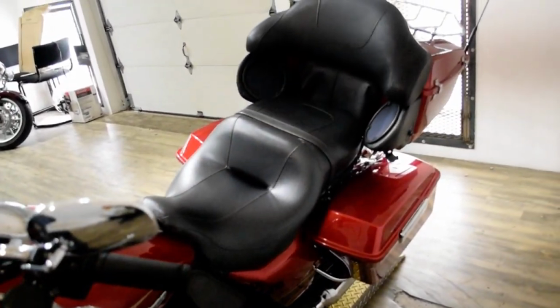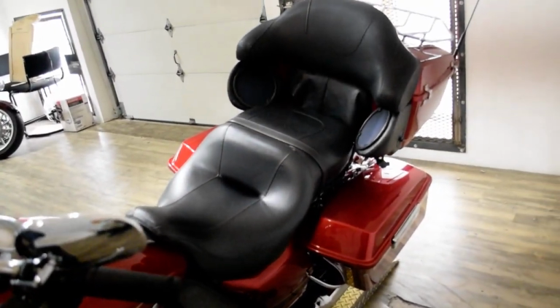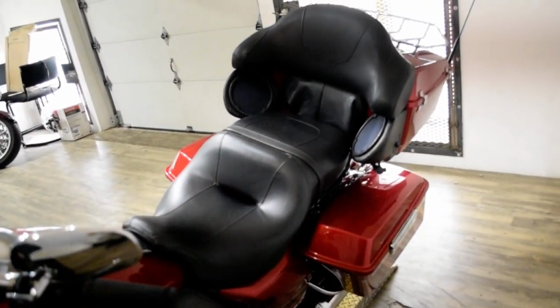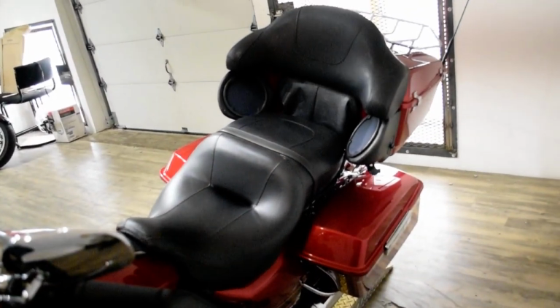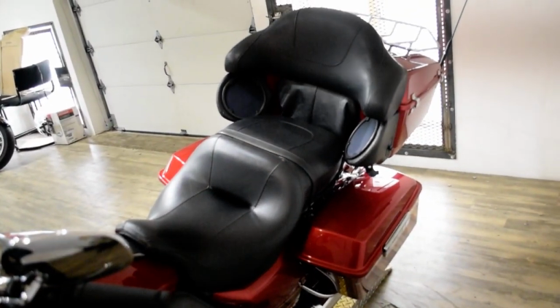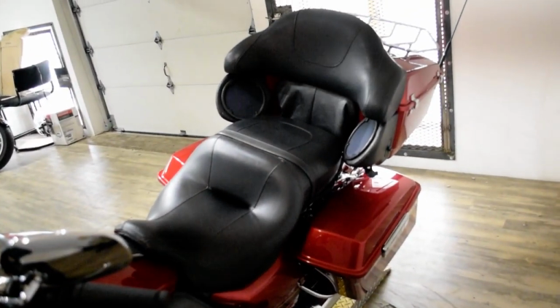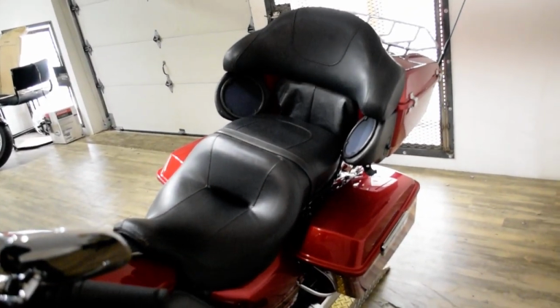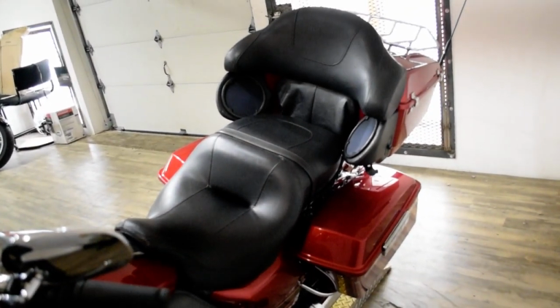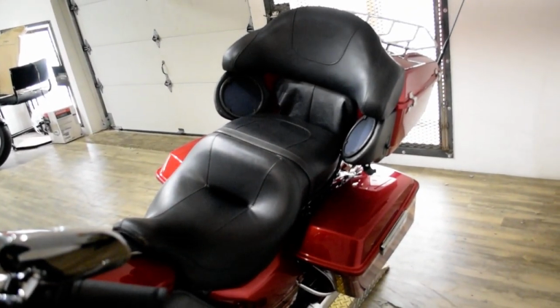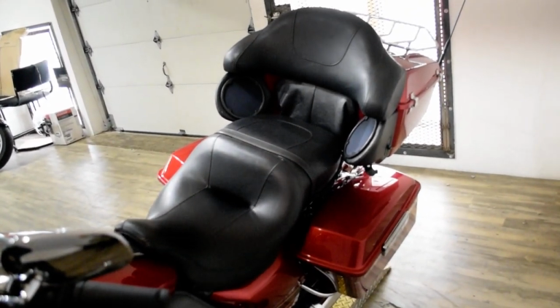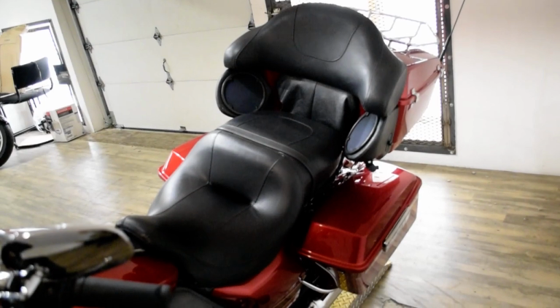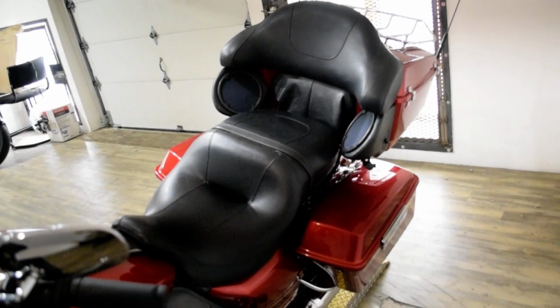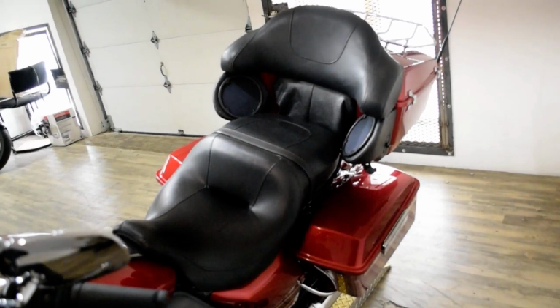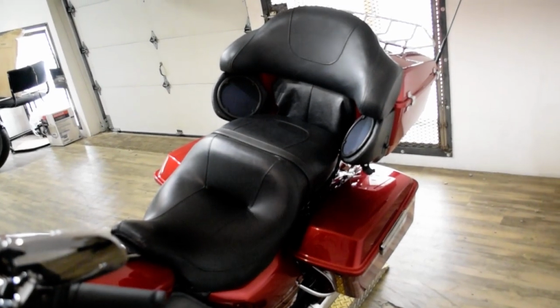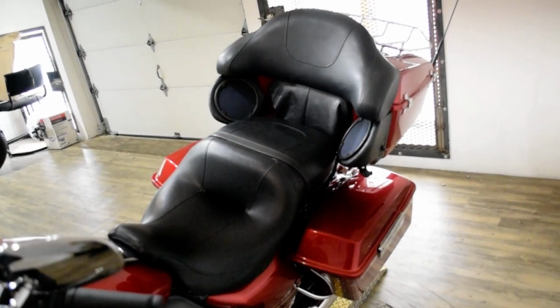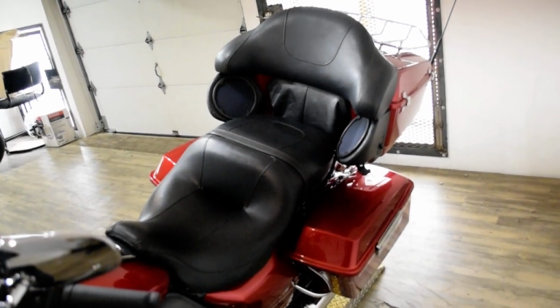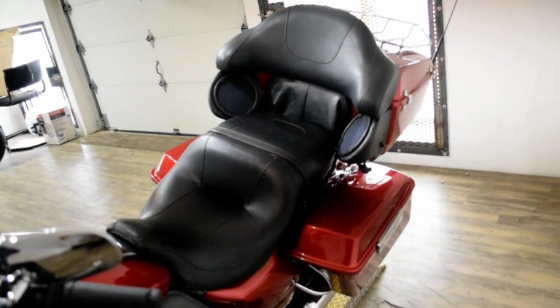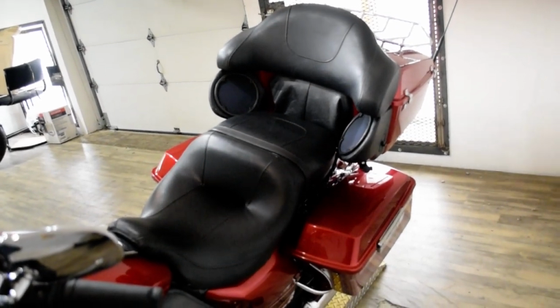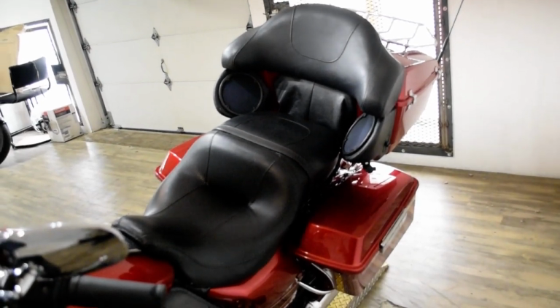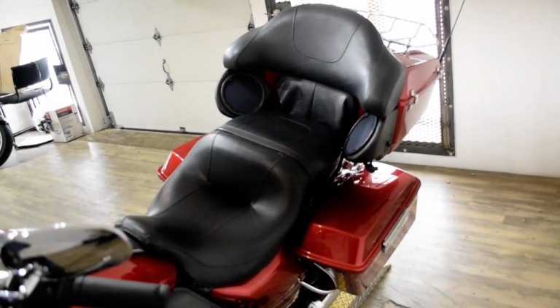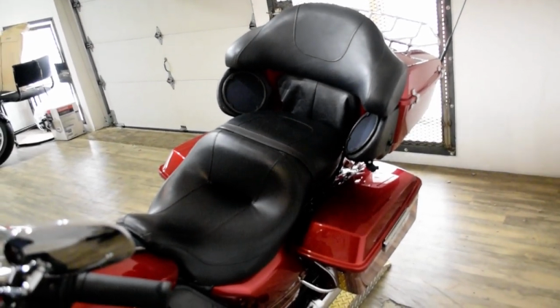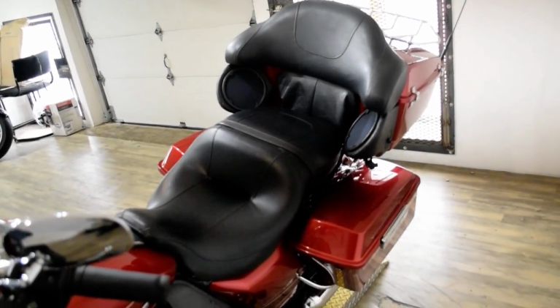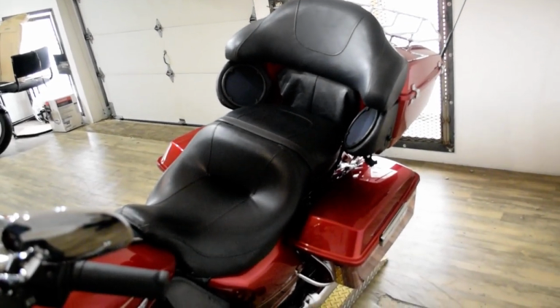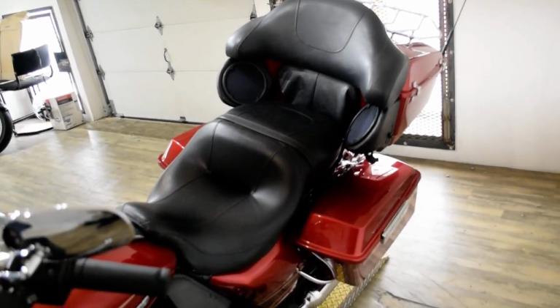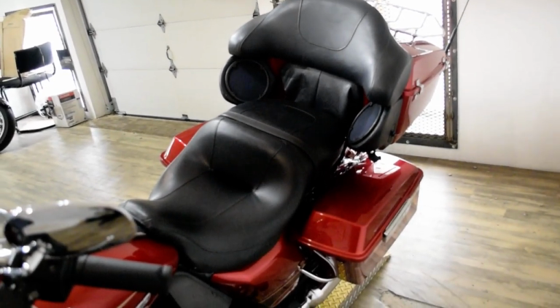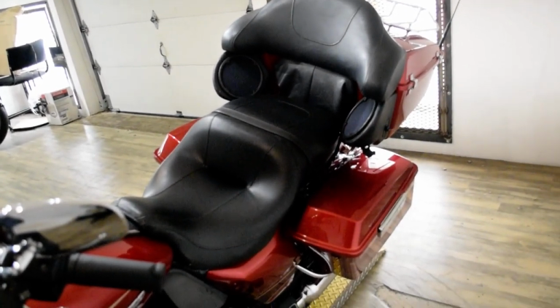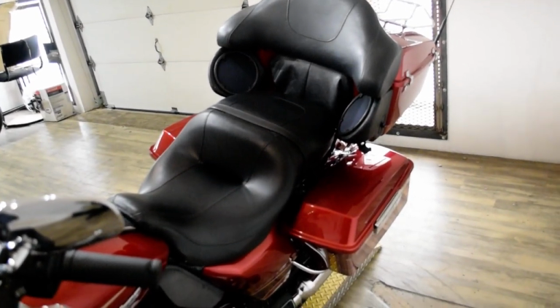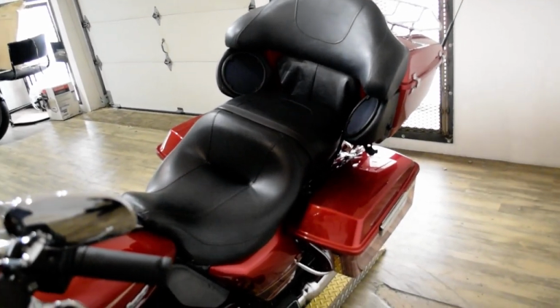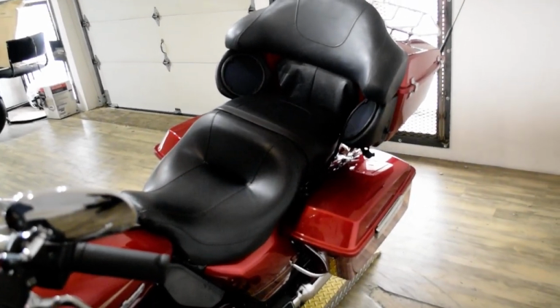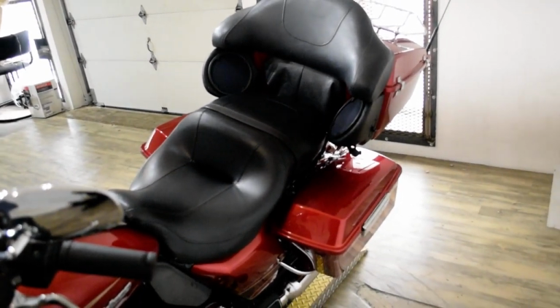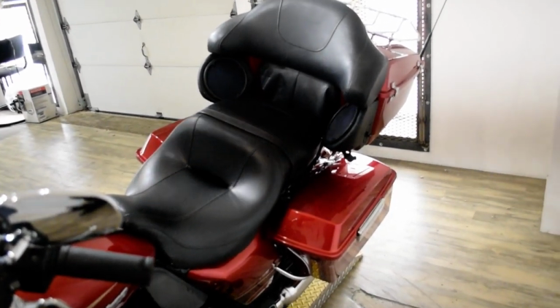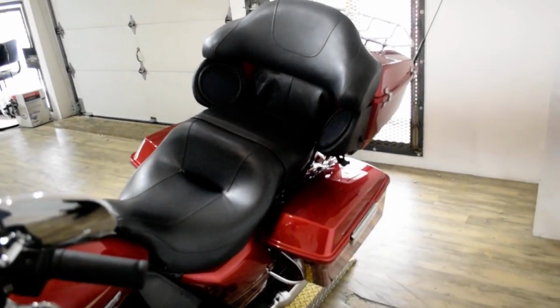This bike has been serviced and safety inspected and is ready for the road. It does have the luggage rack.